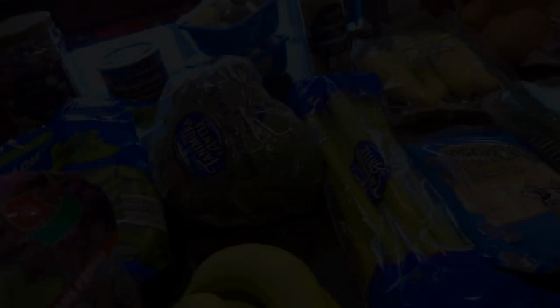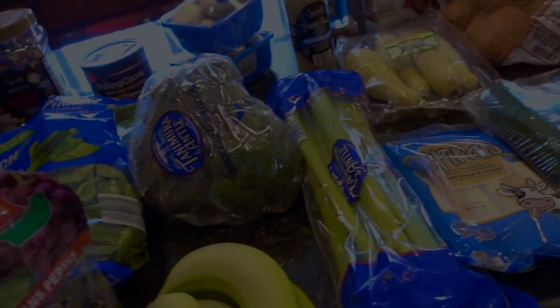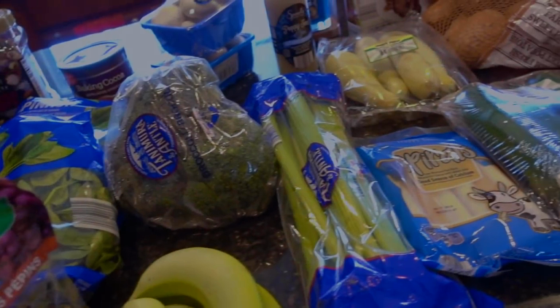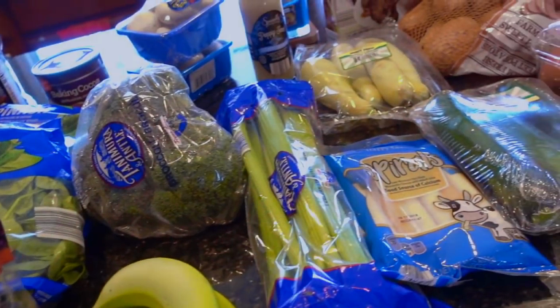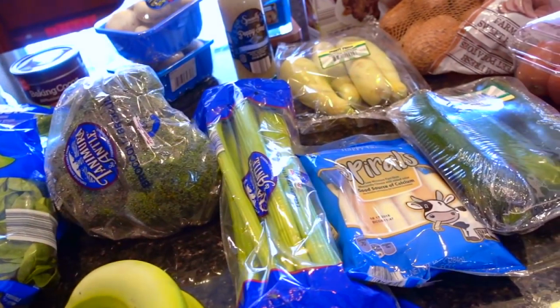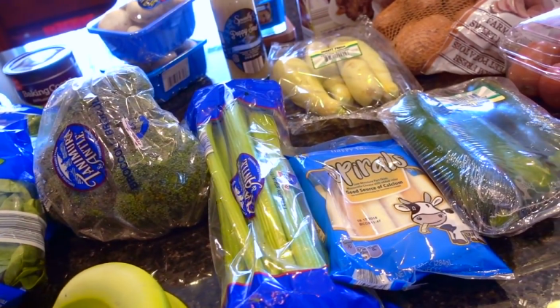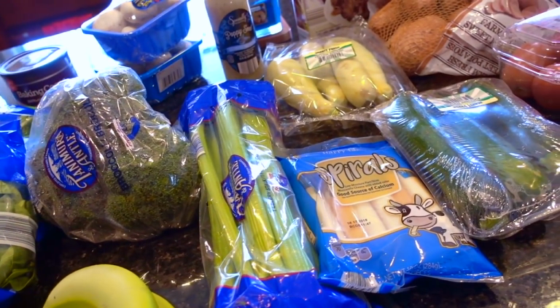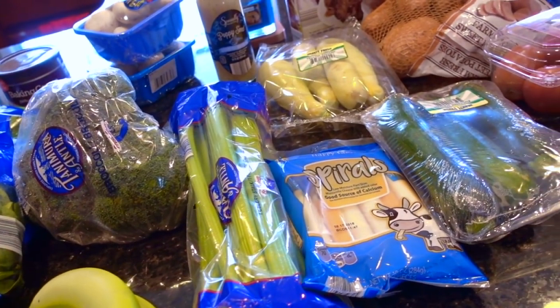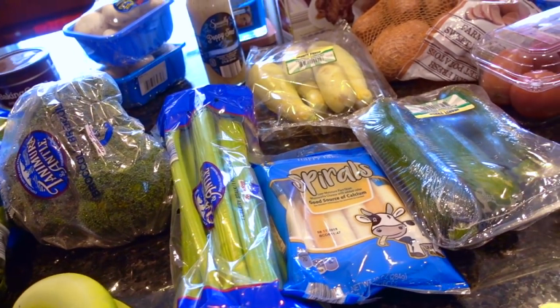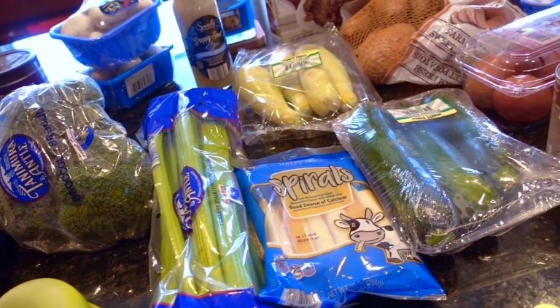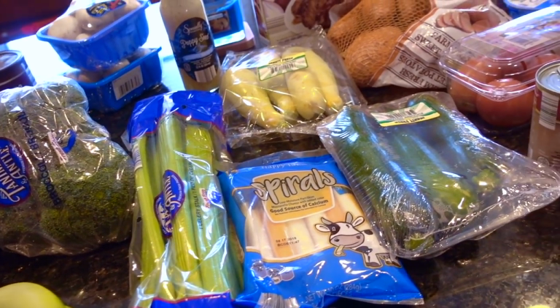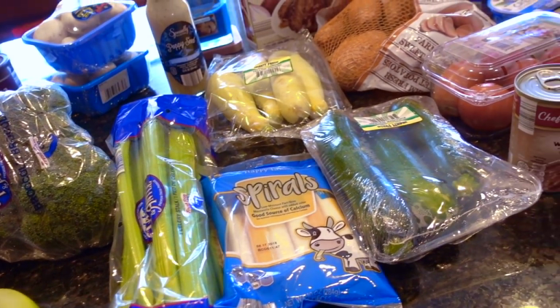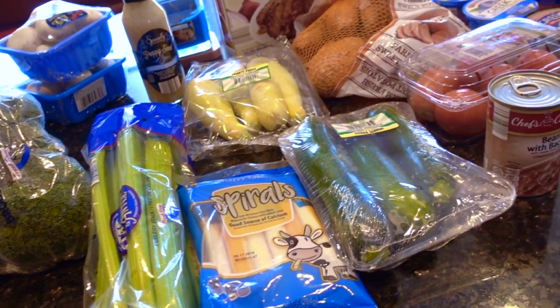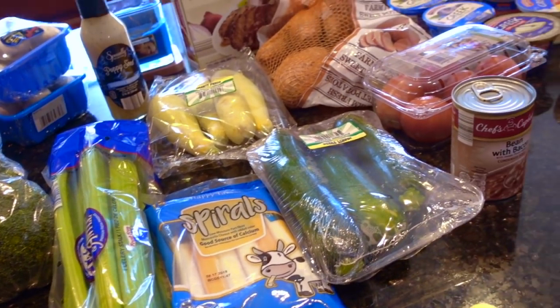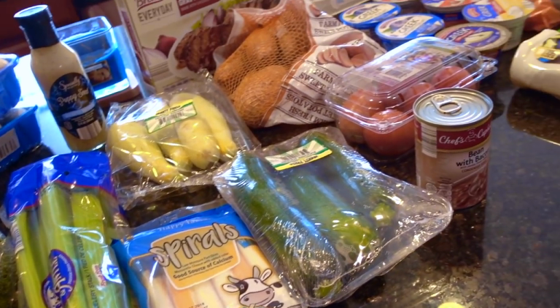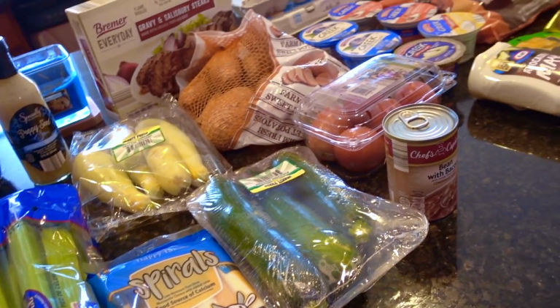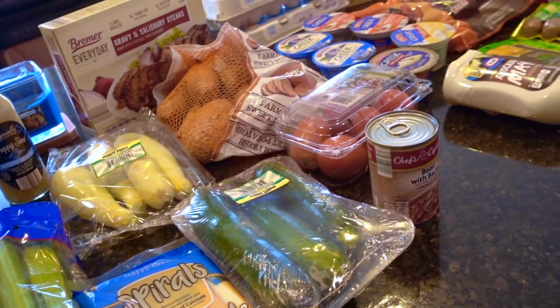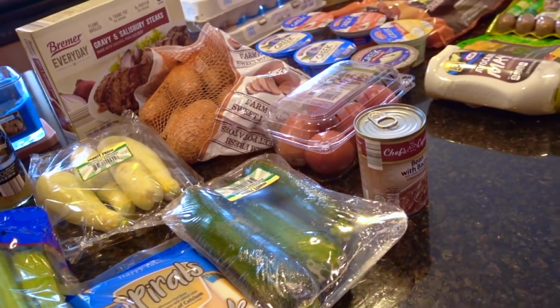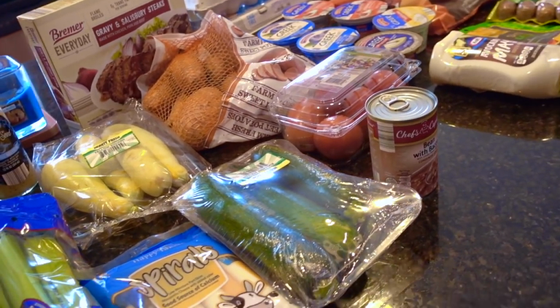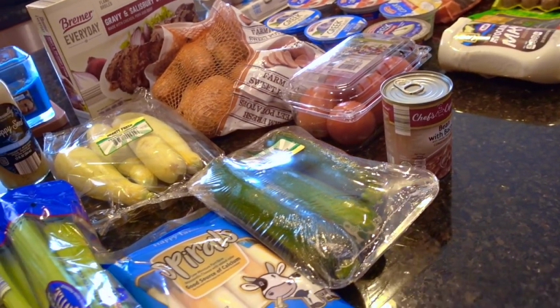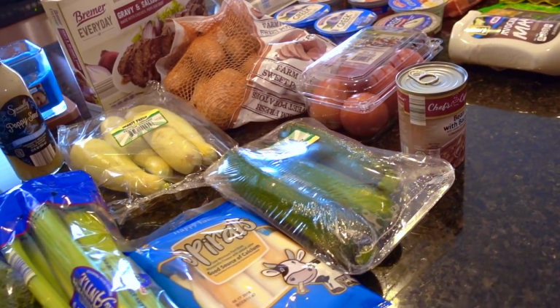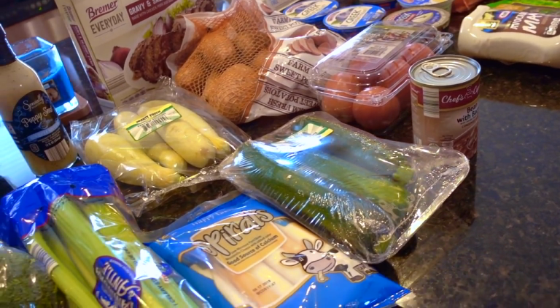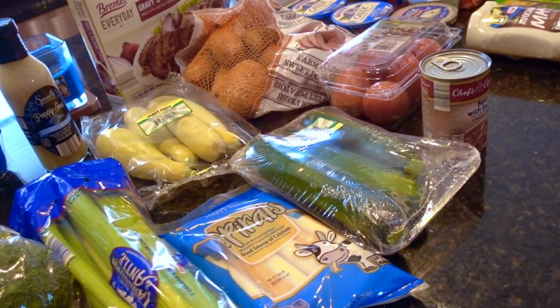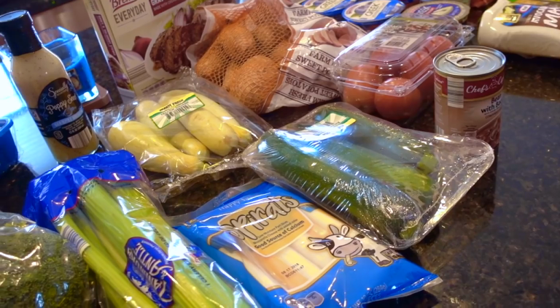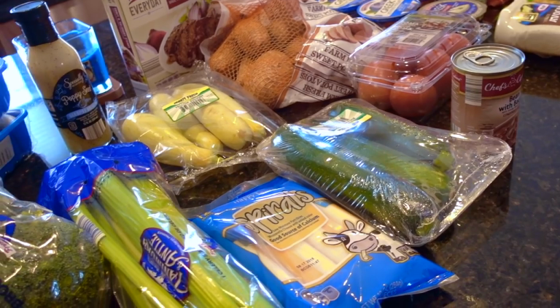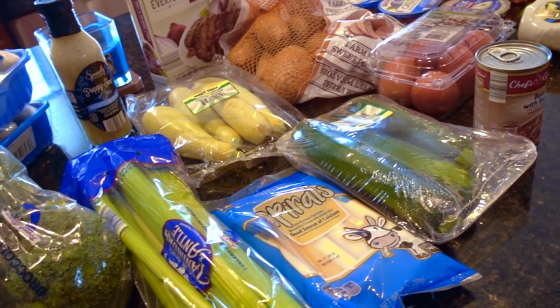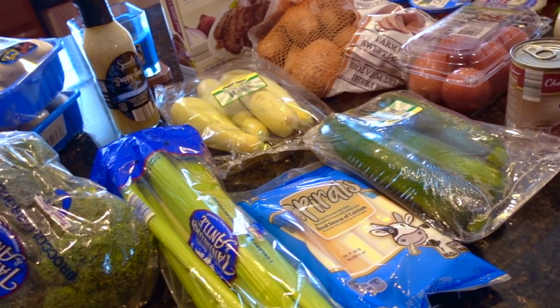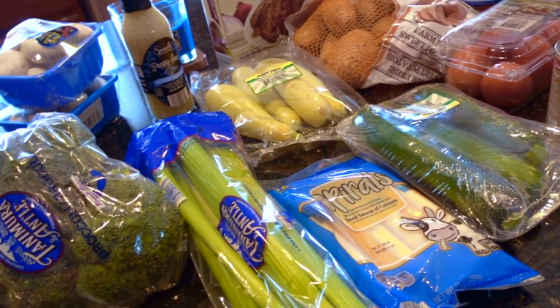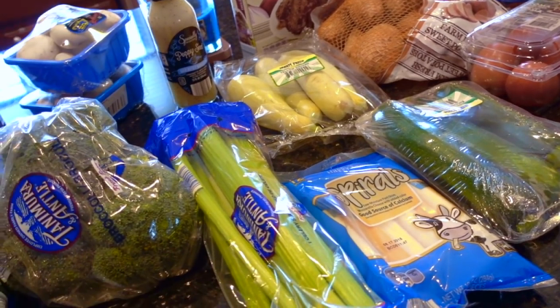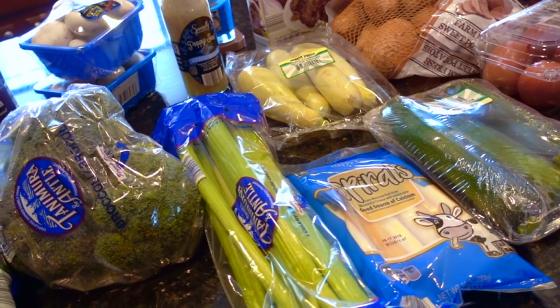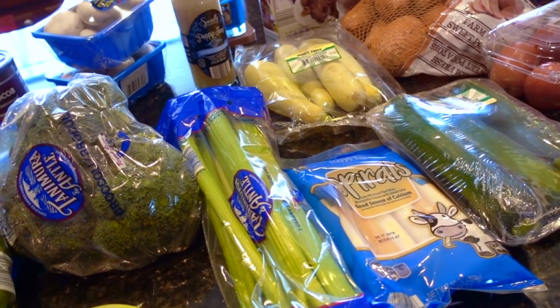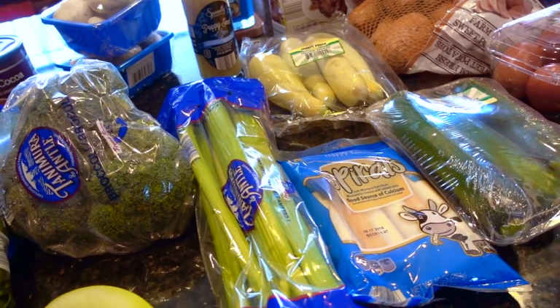Hey guys, it's Clara. Welcome back to my channel. This video is this week's grocery haul from Aldi in addition to our meal plan for the week.